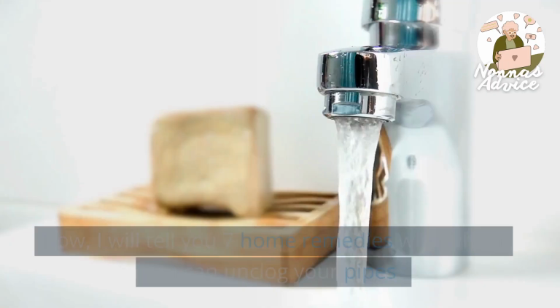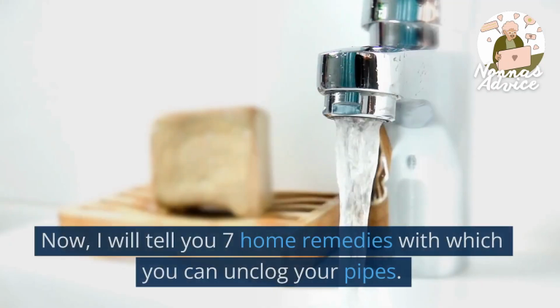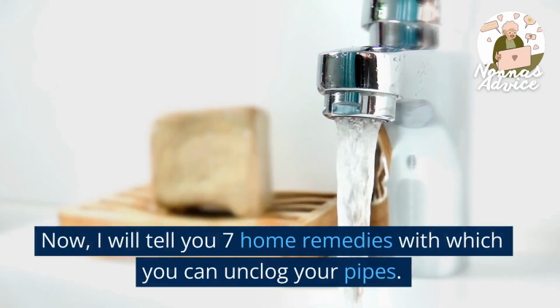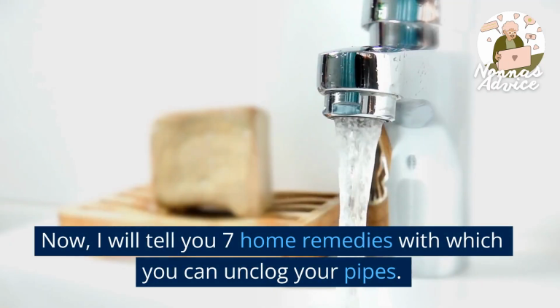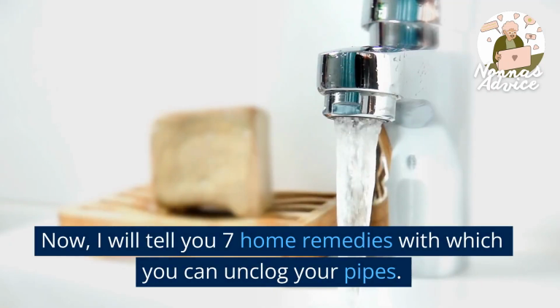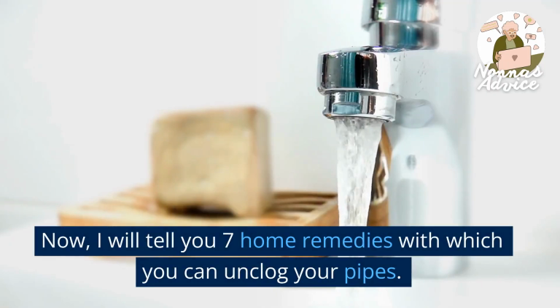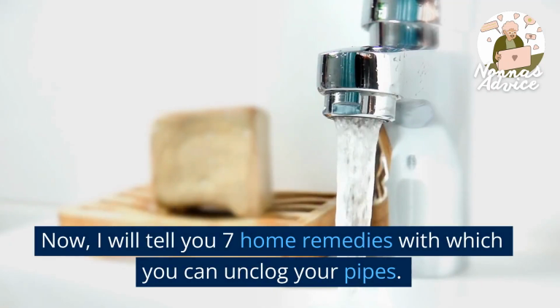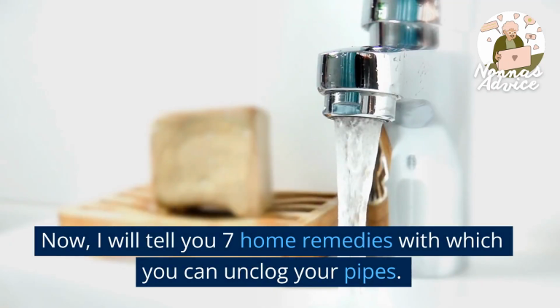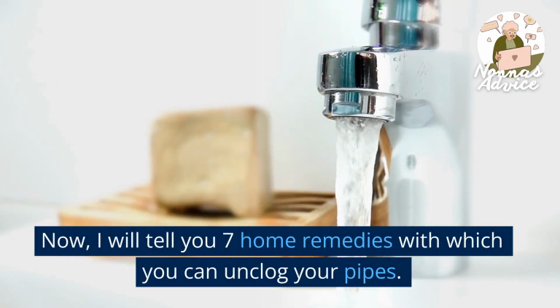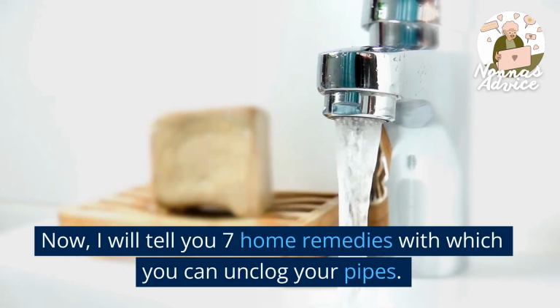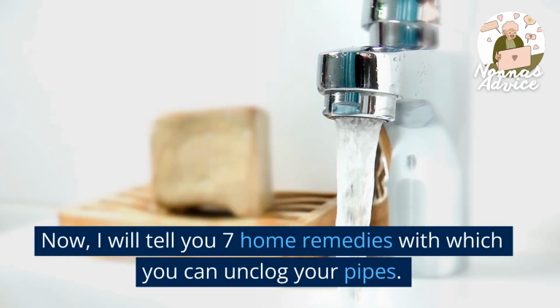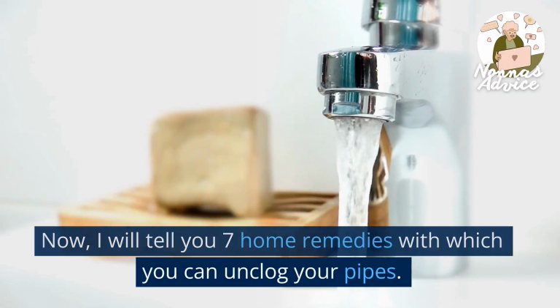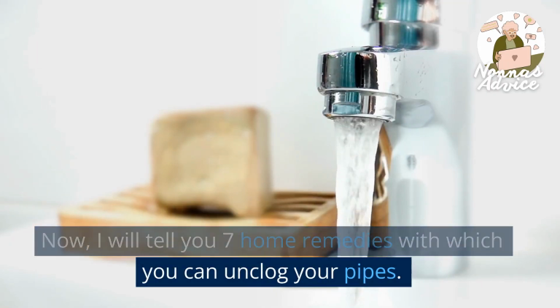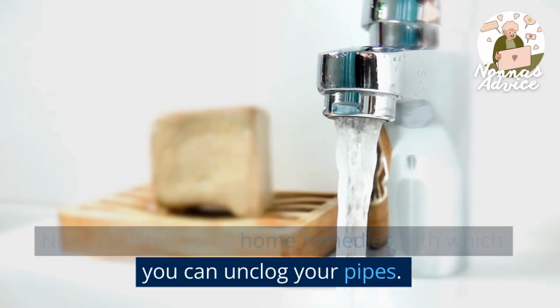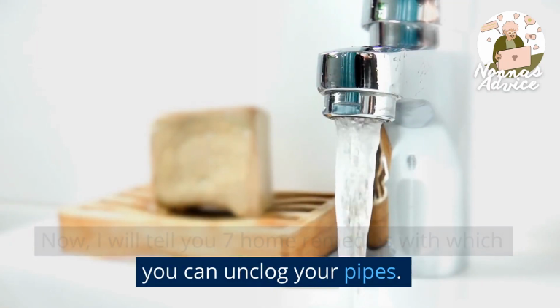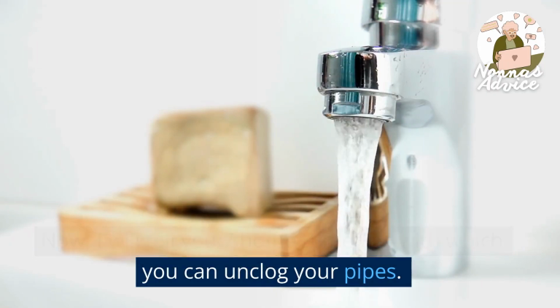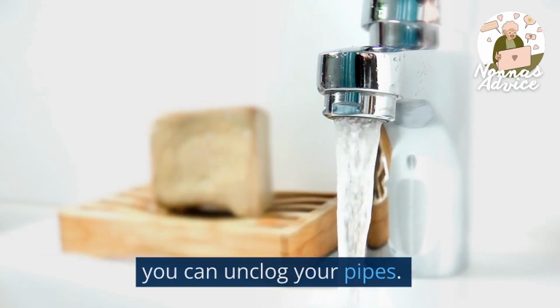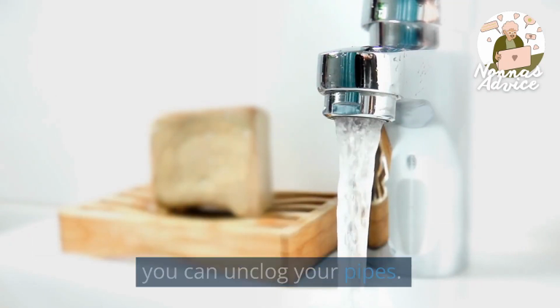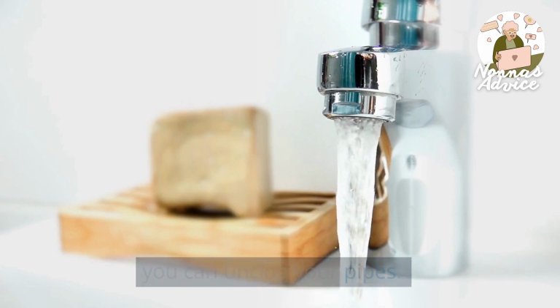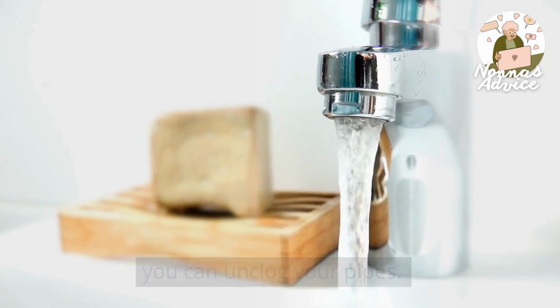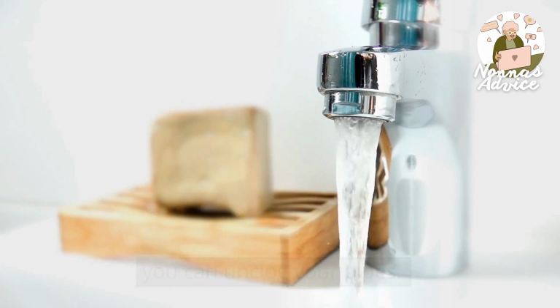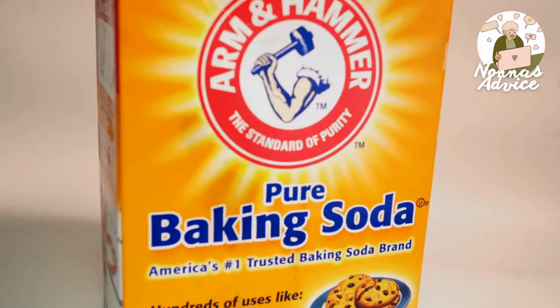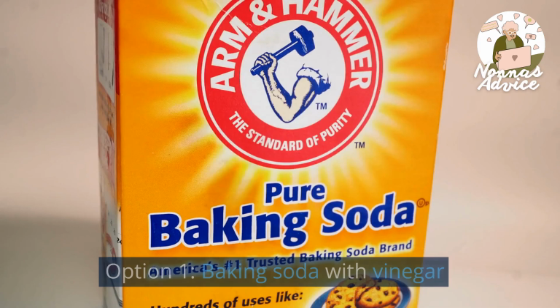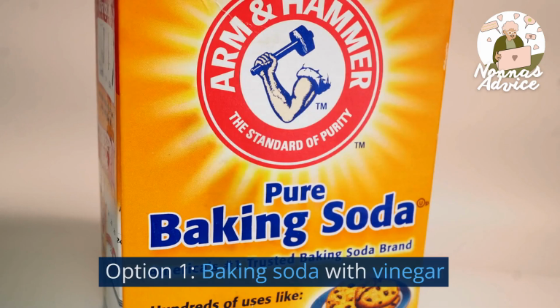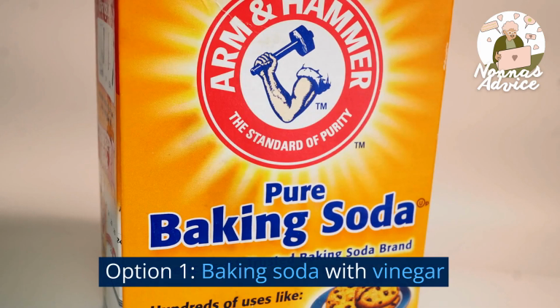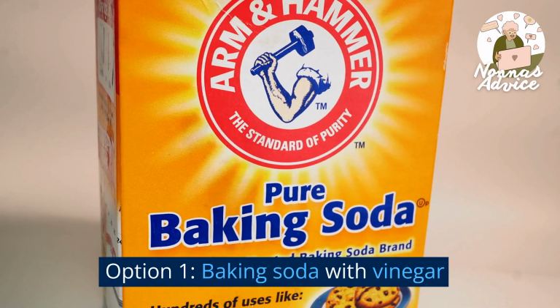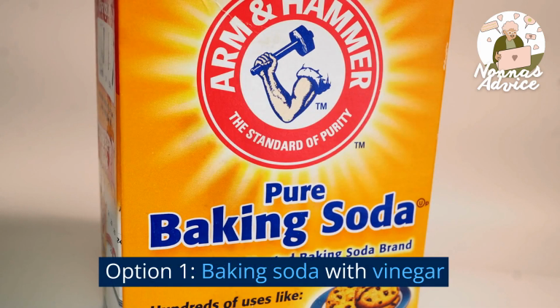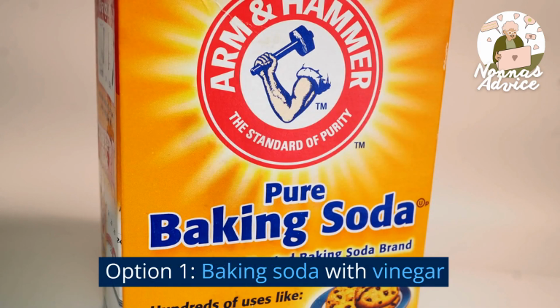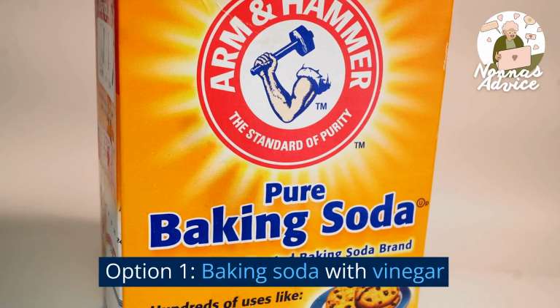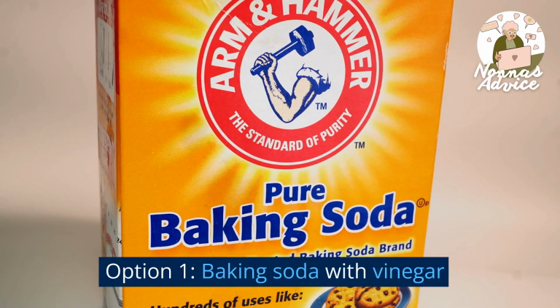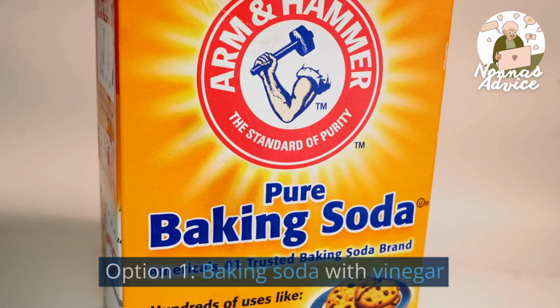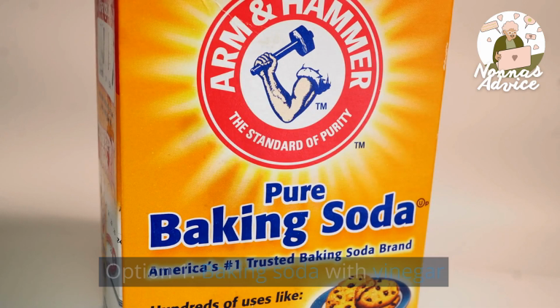Now, I will tell you seven home remedies with which you can unplug your pipes. Option 1: Baking Soda with Vinegar.